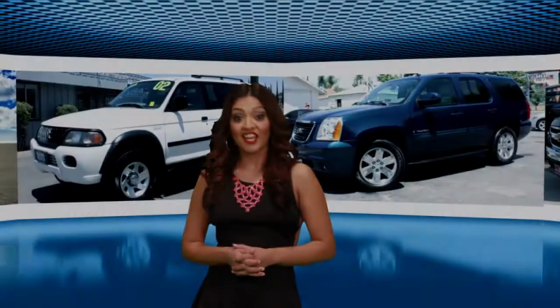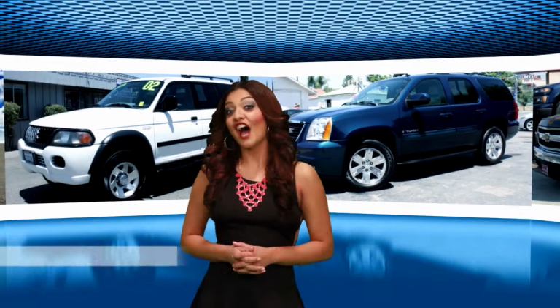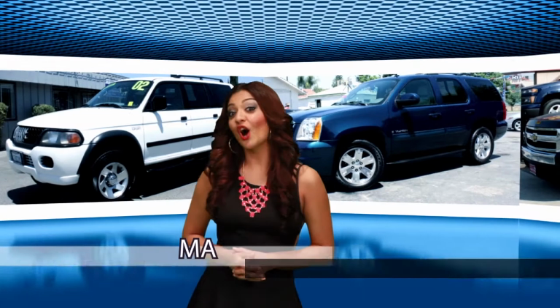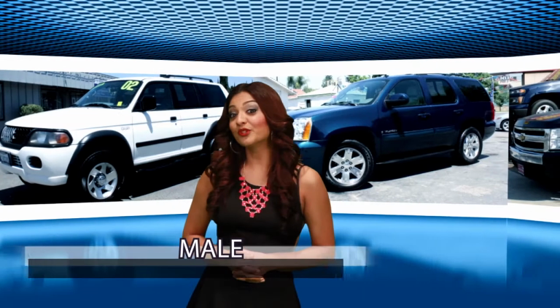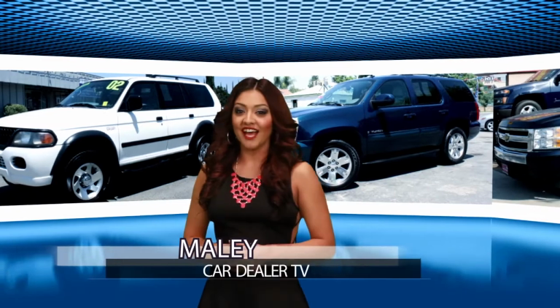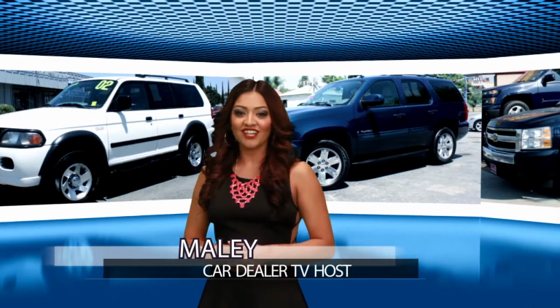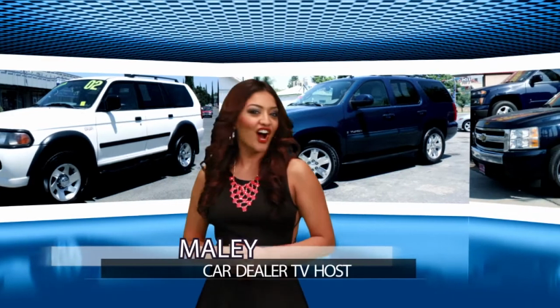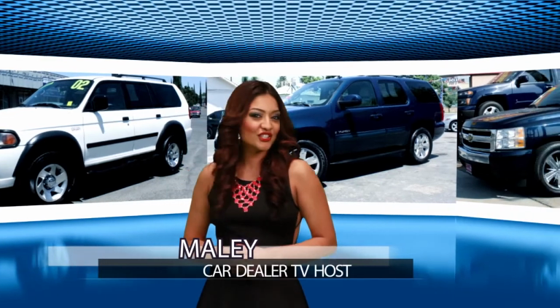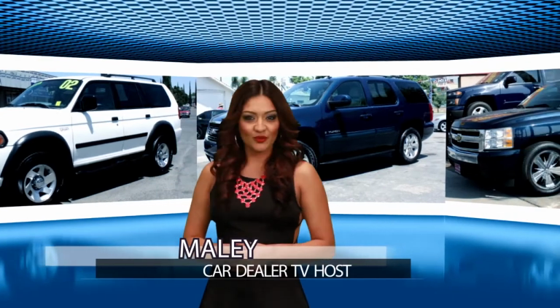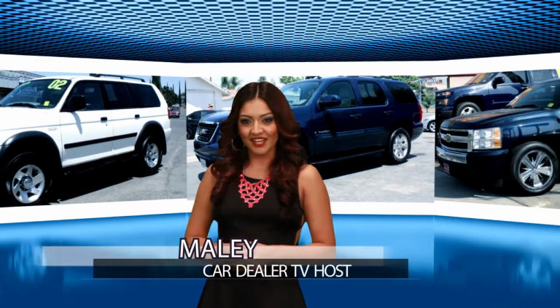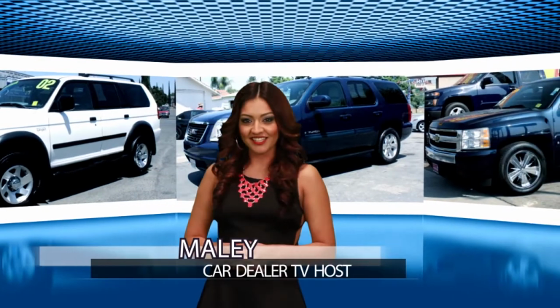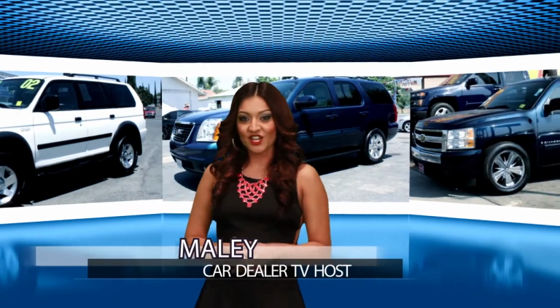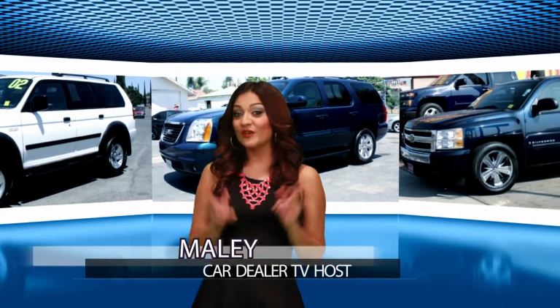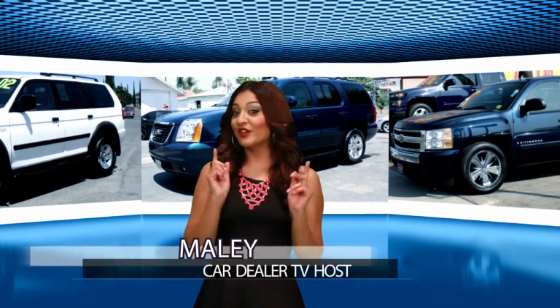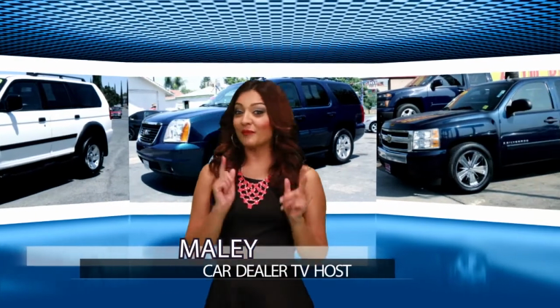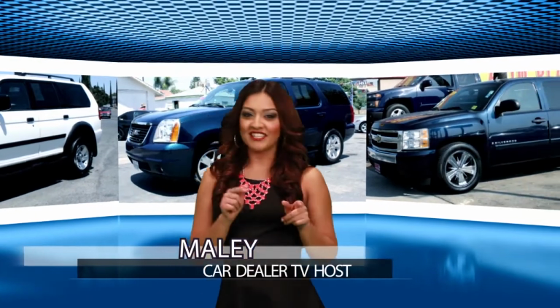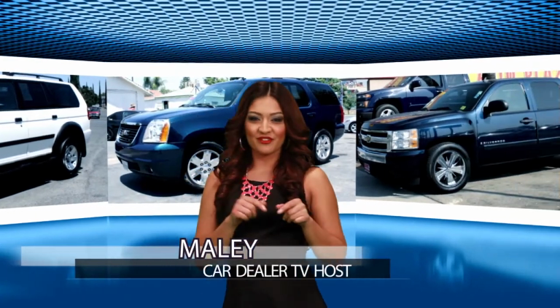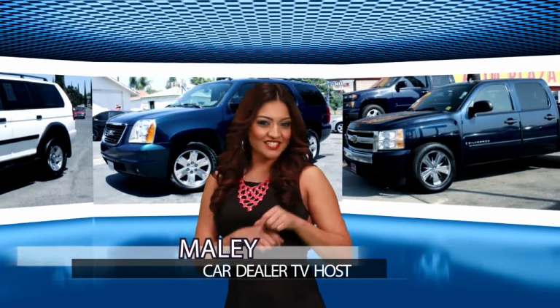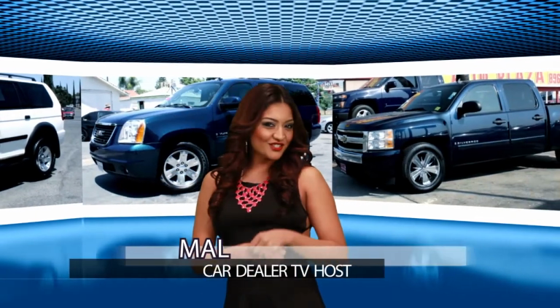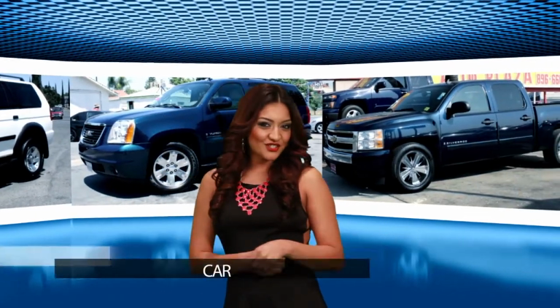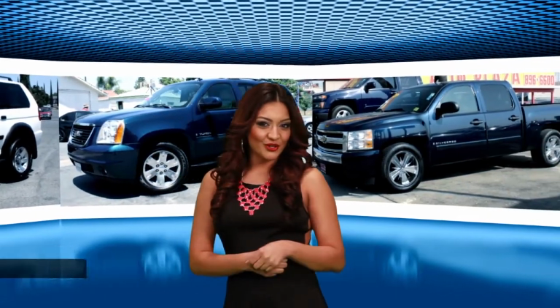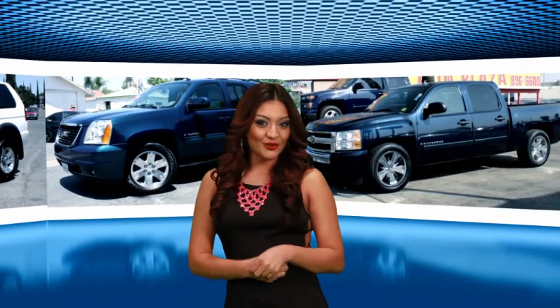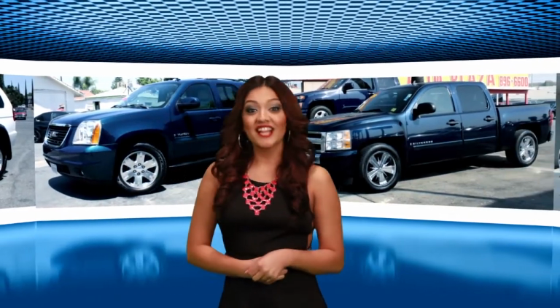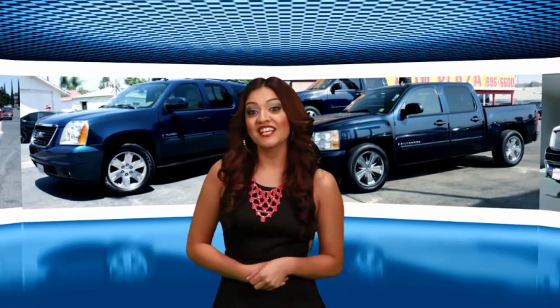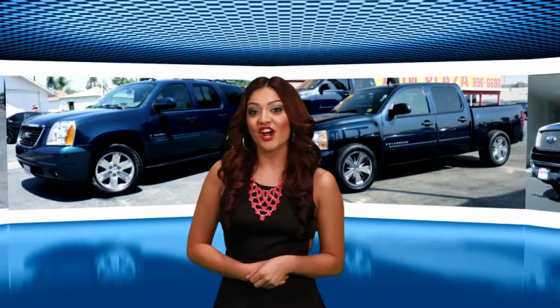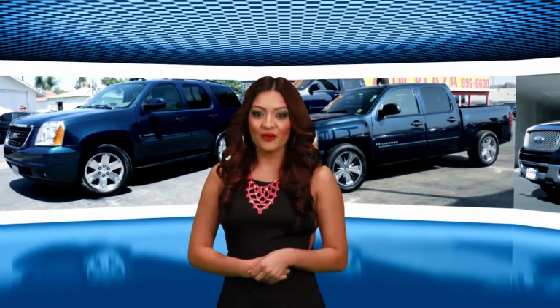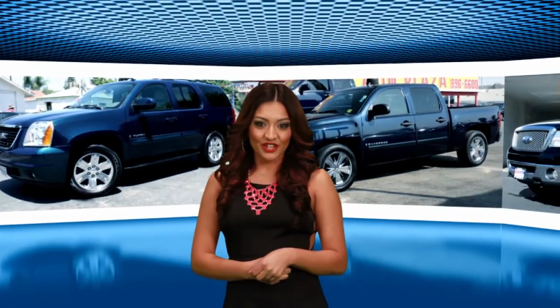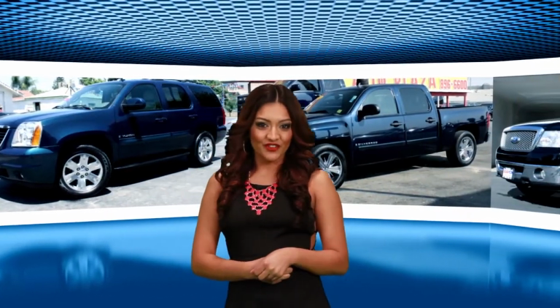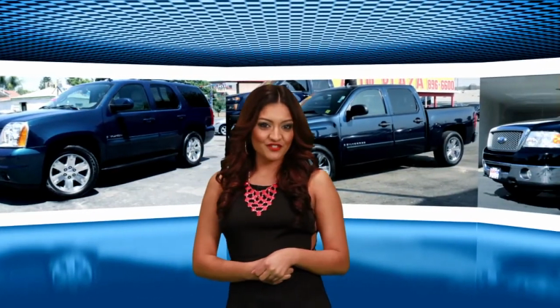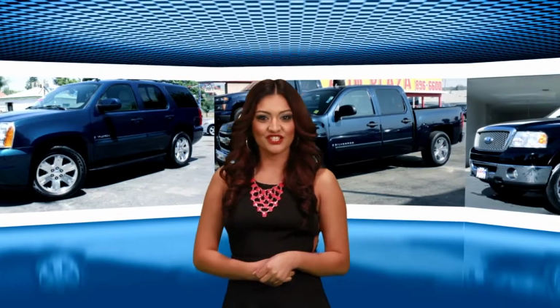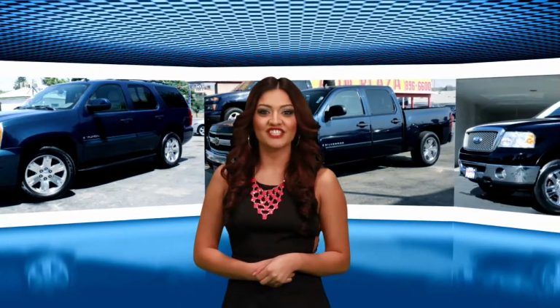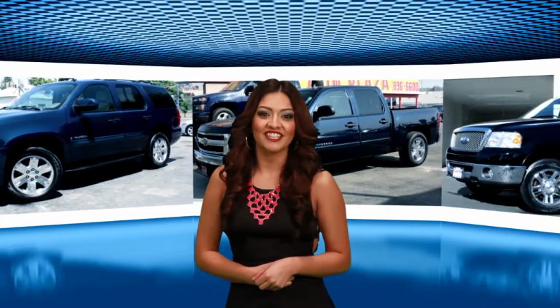I hope you liked our Hot Deal of the Week. We still have plenty of great deals to show you. Let's start with our first feature dealer.